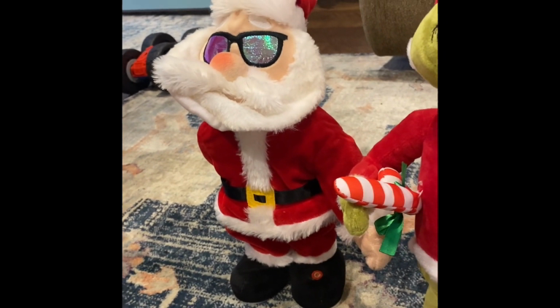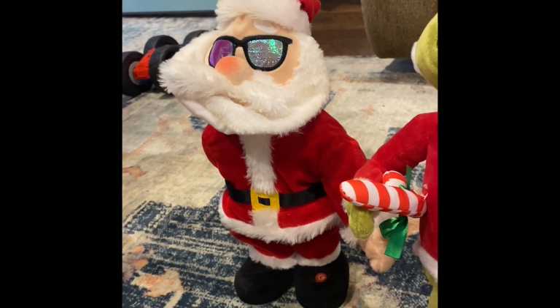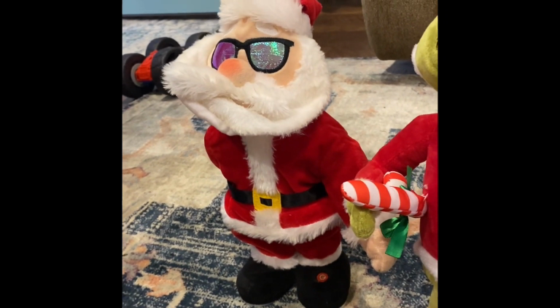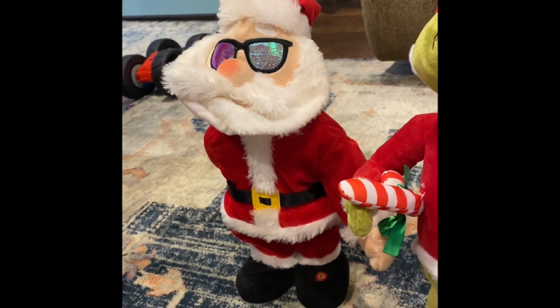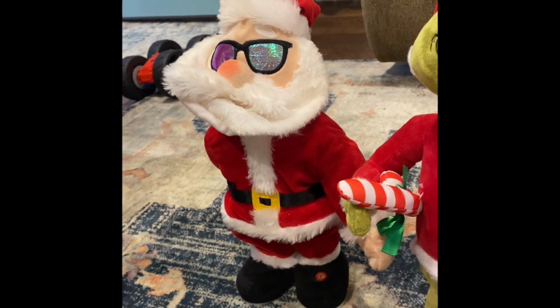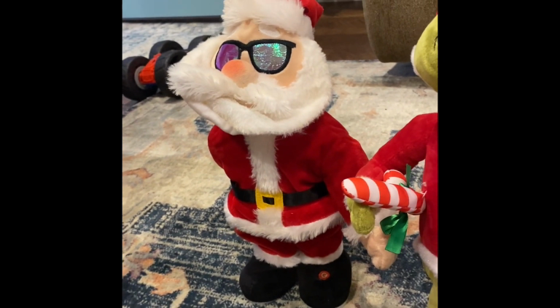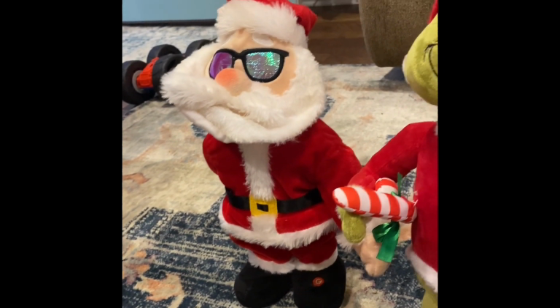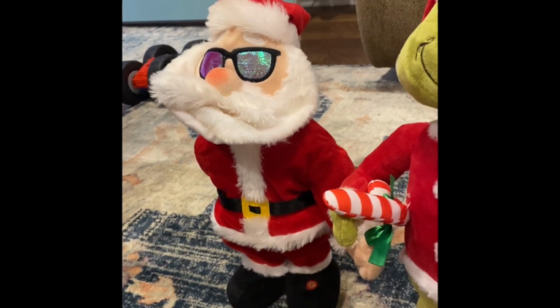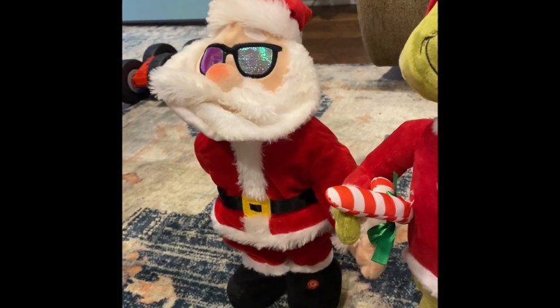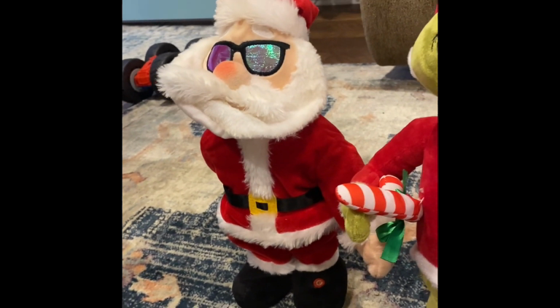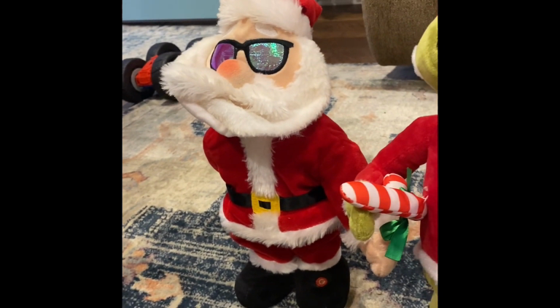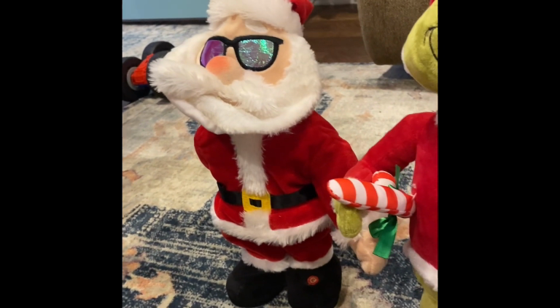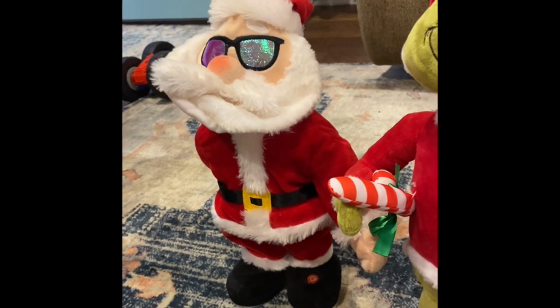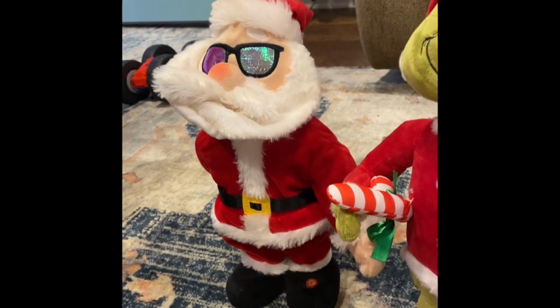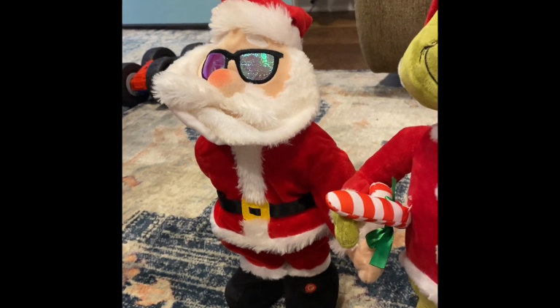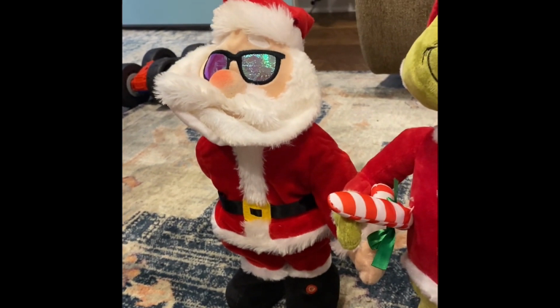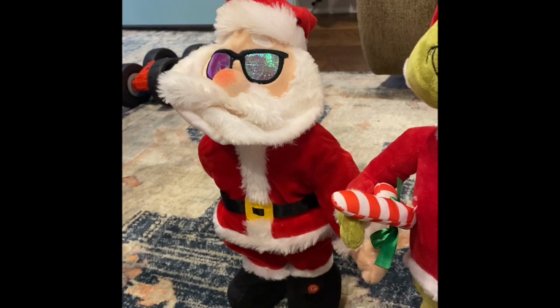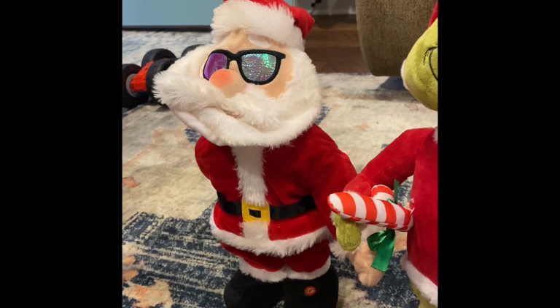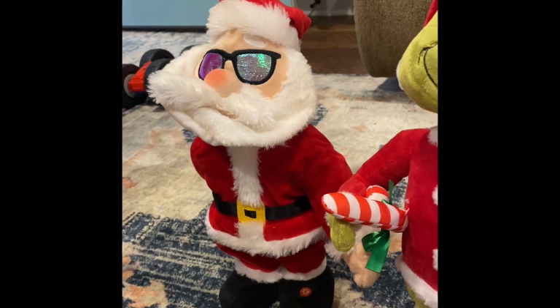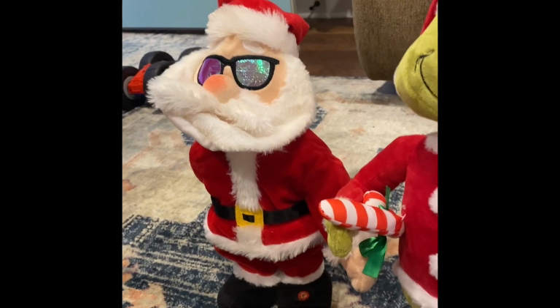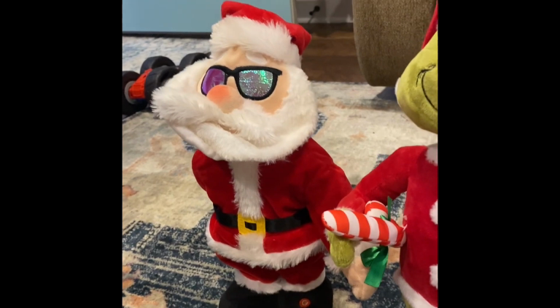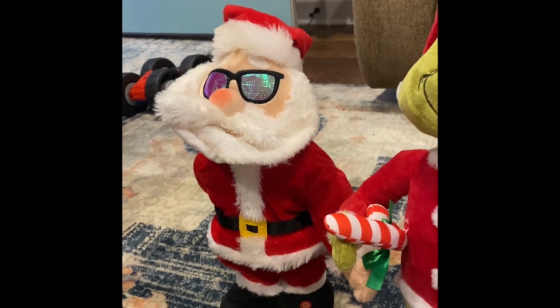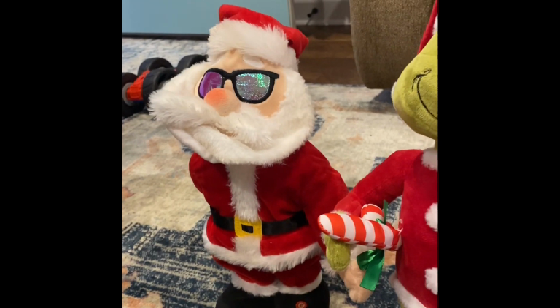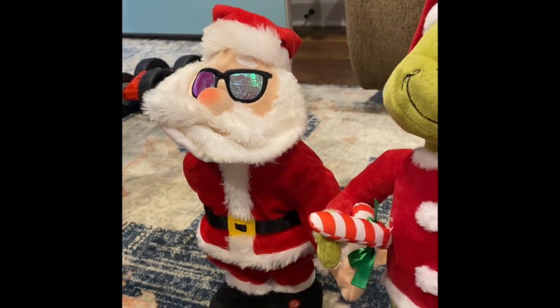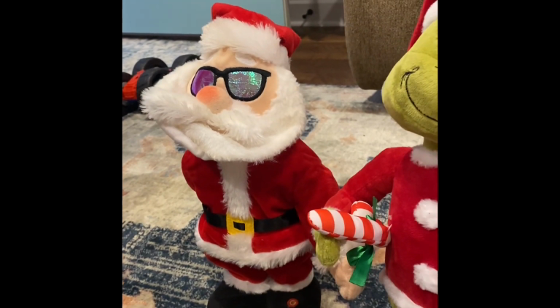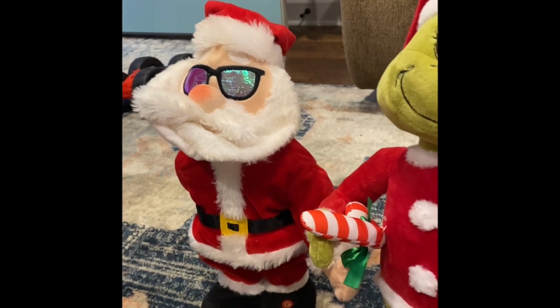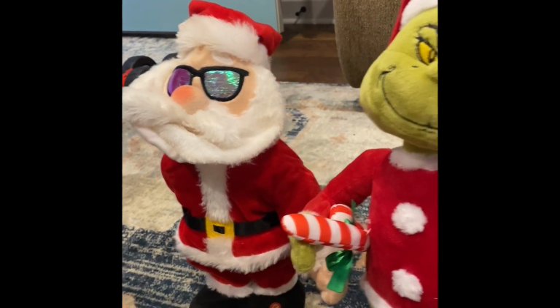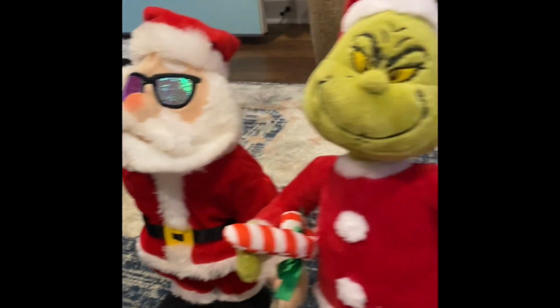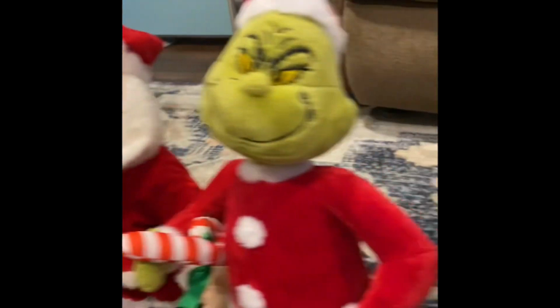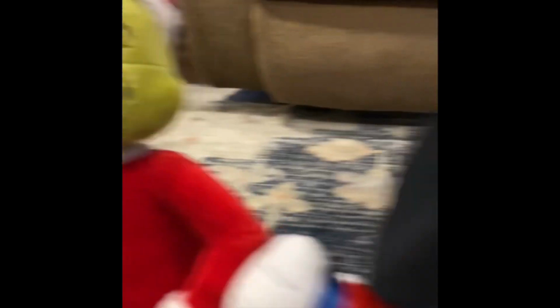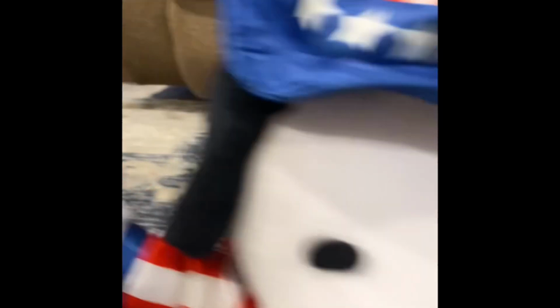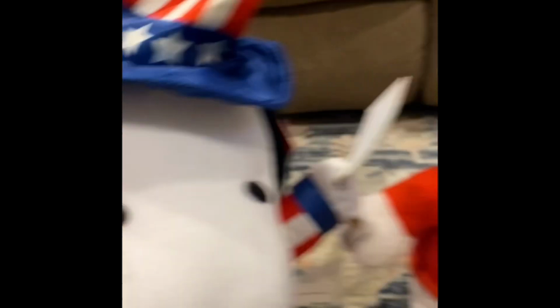No, it's a Santa. I'm sorry, thank you Grayson. A Christmas Santa wearing his sunglasses.